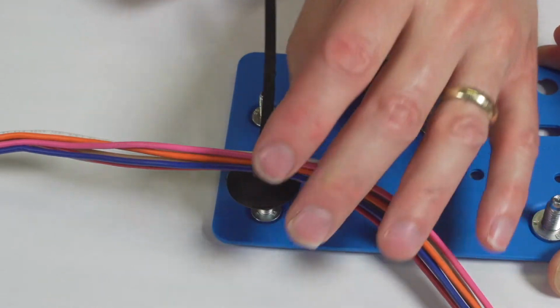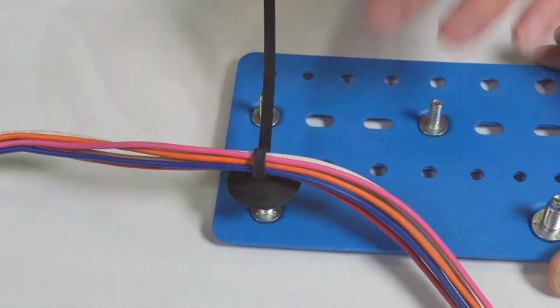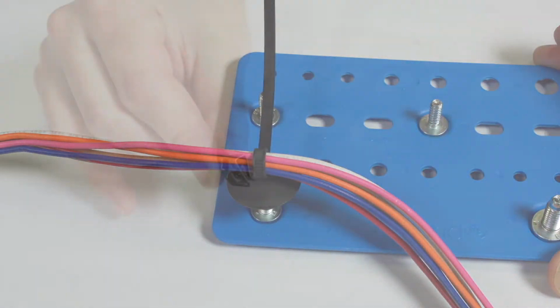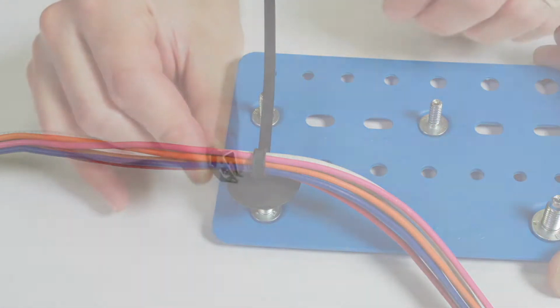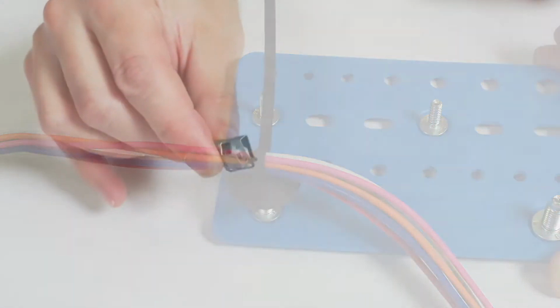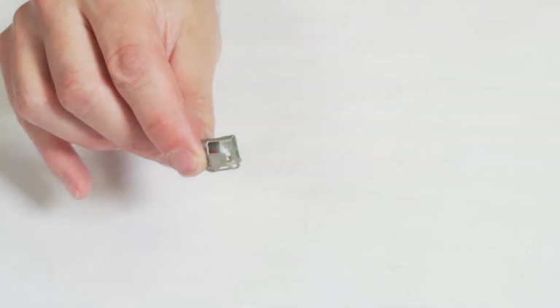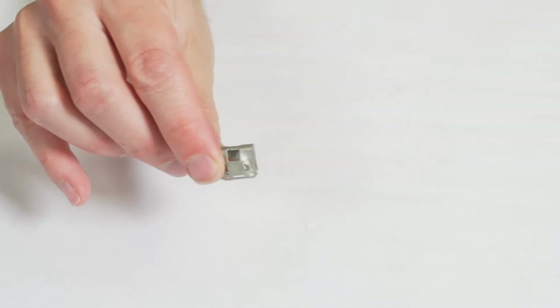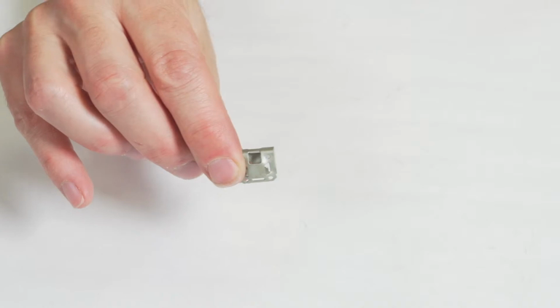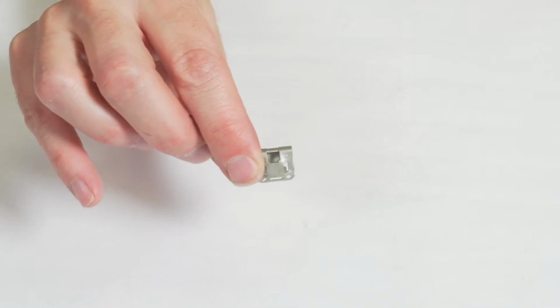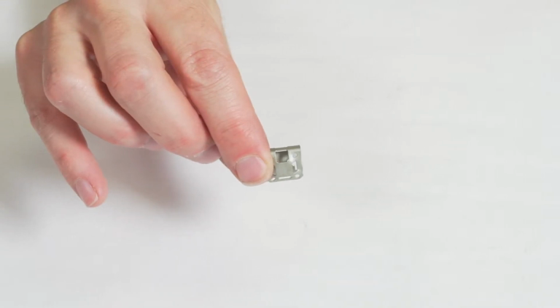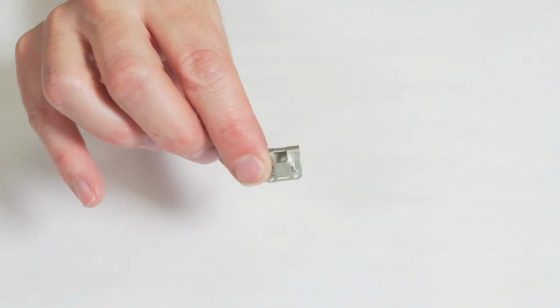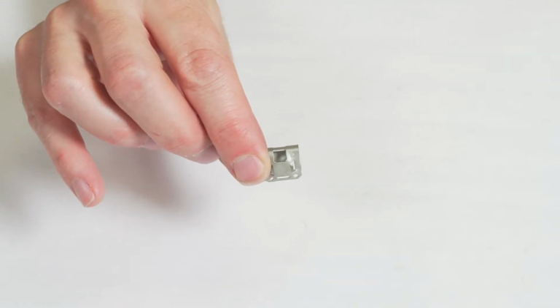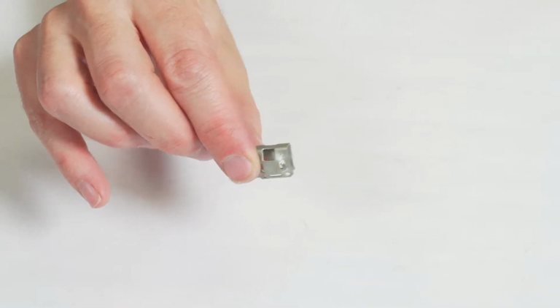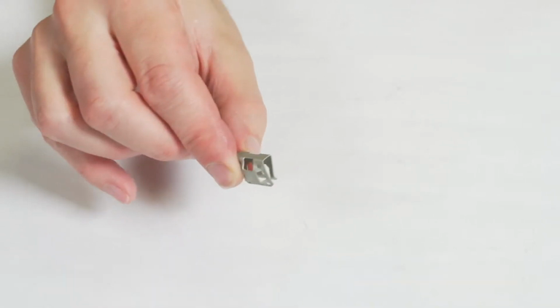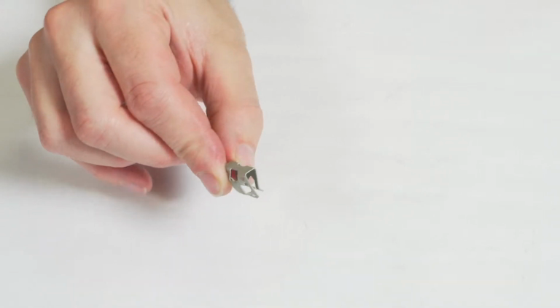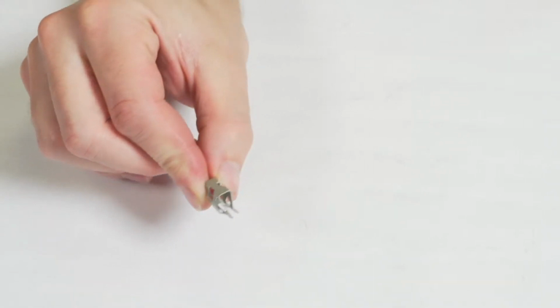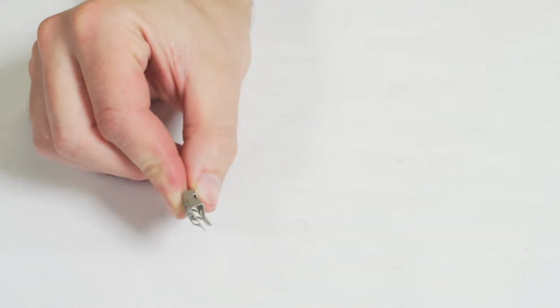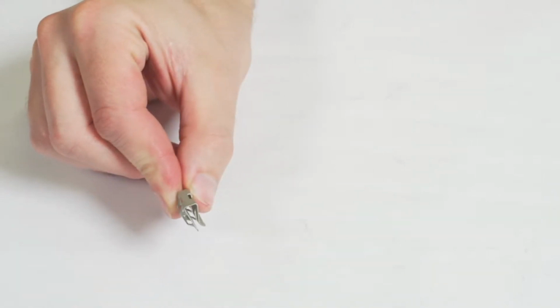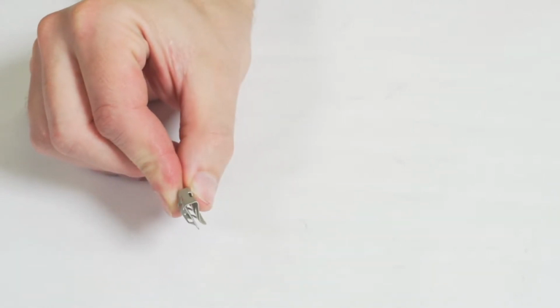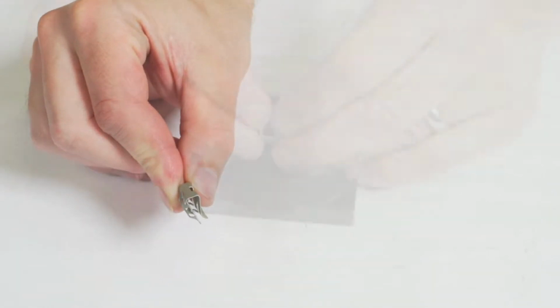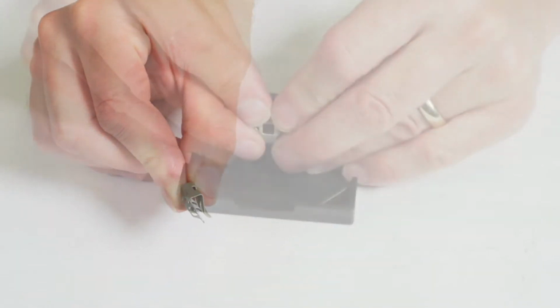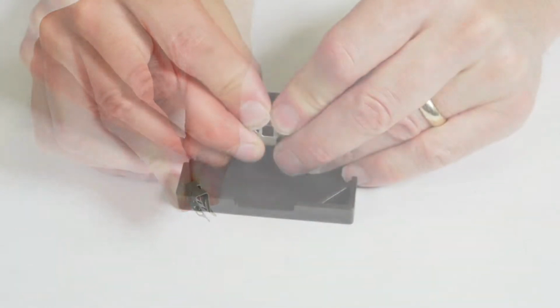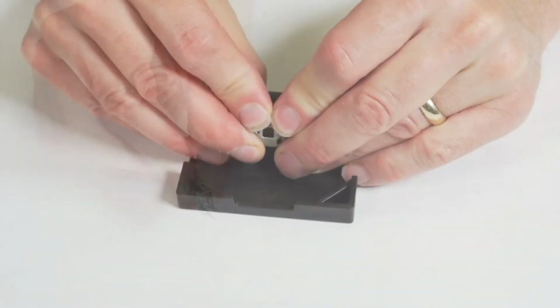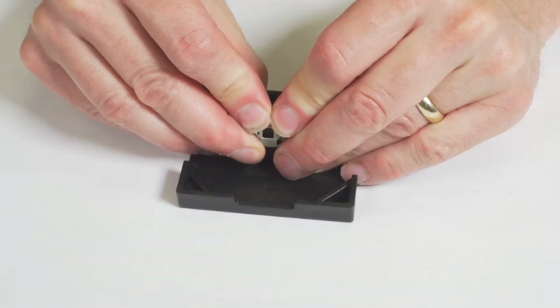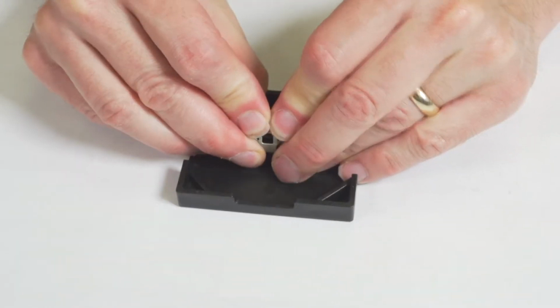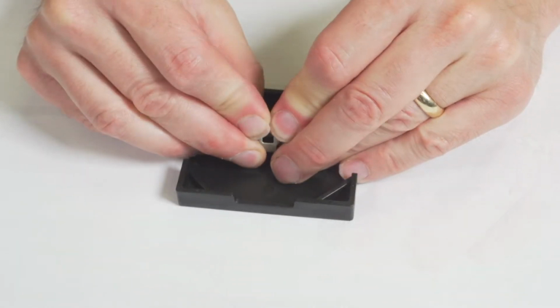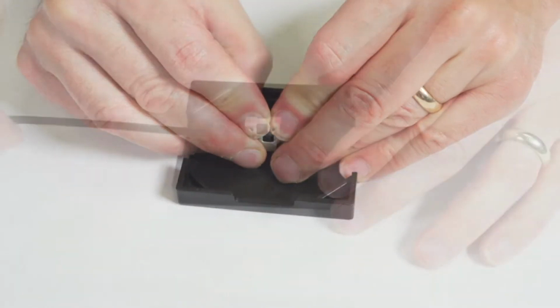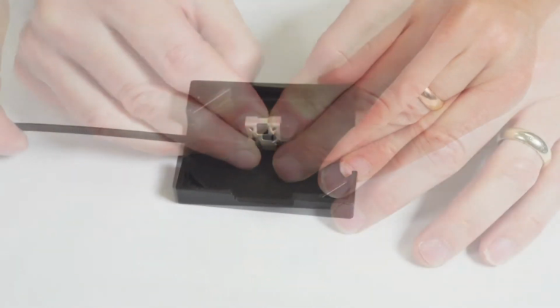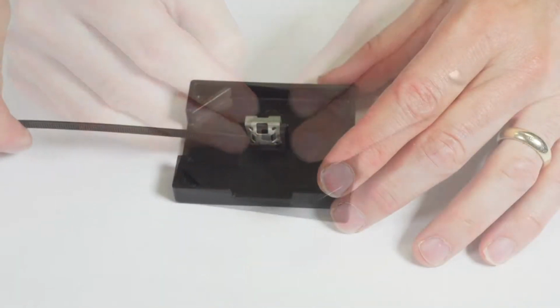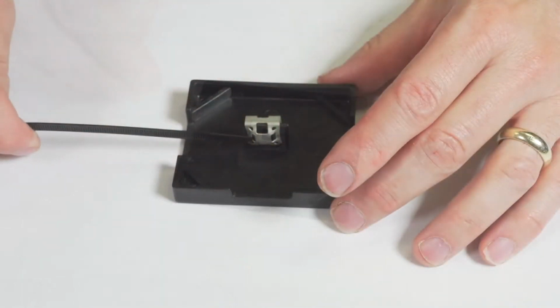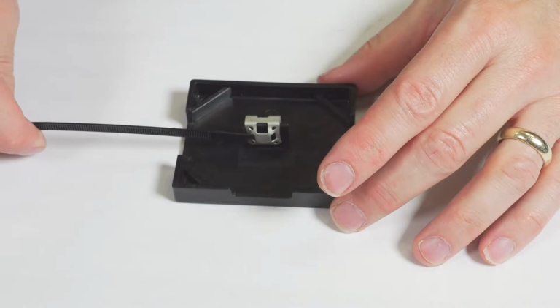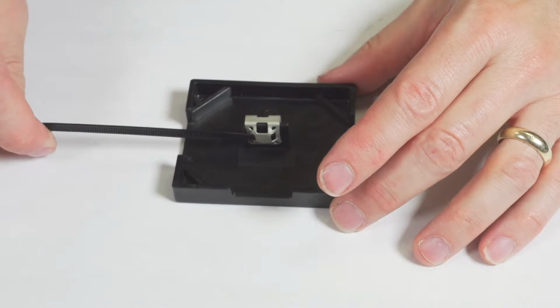This metal adapter for cable ties can be fixed to a panel edge and offers various possibilities to insert the cable tie.